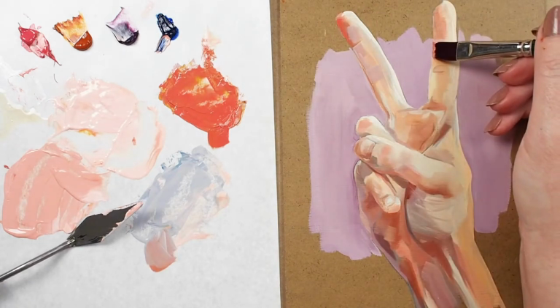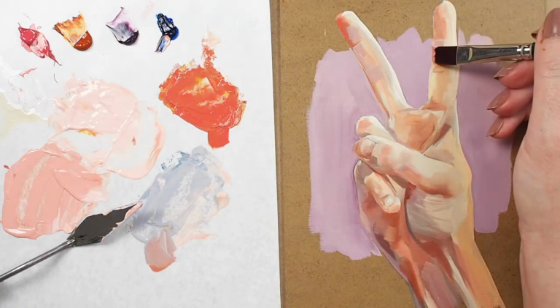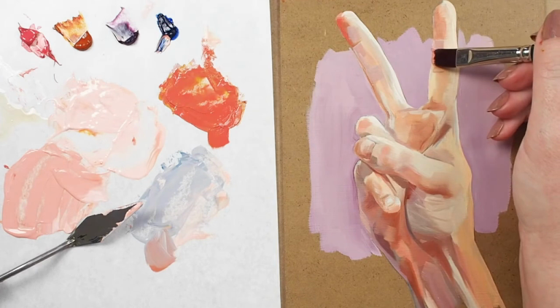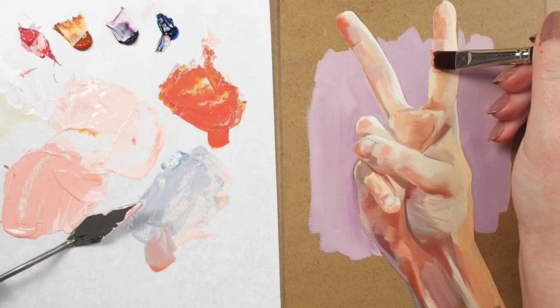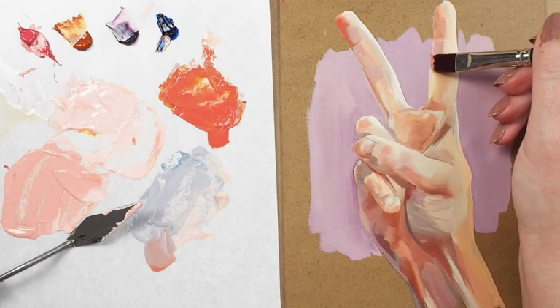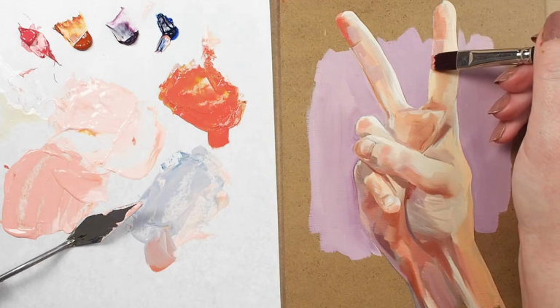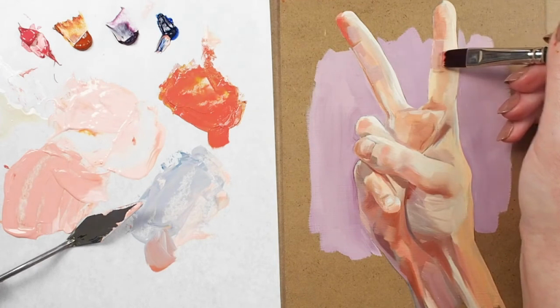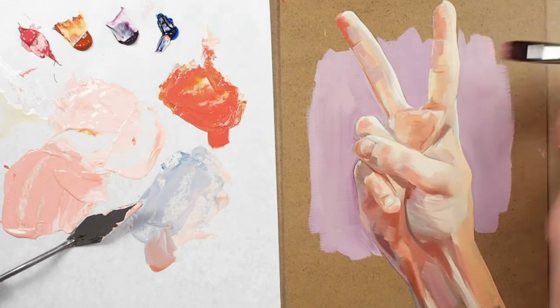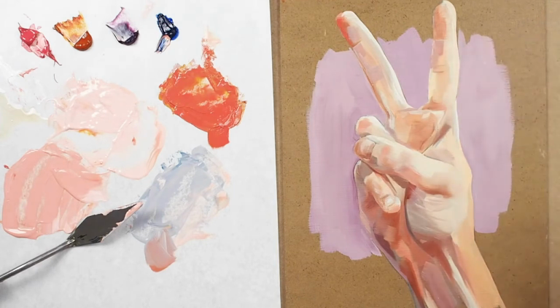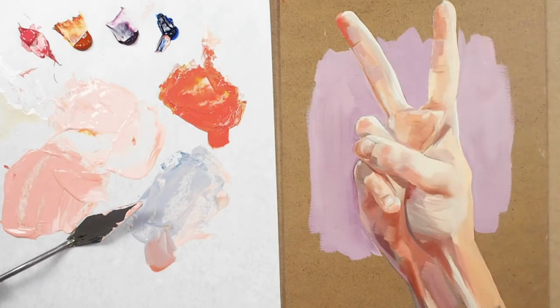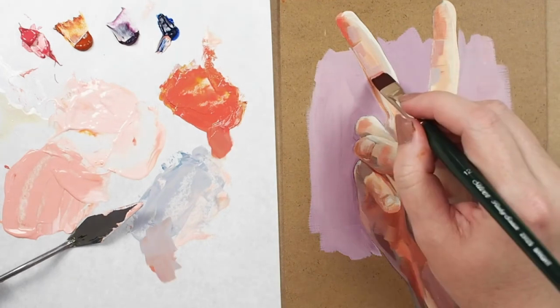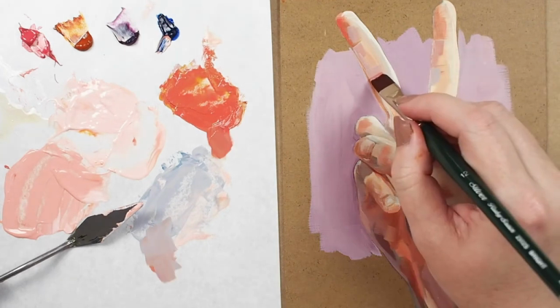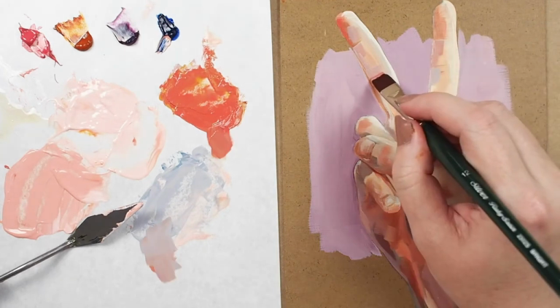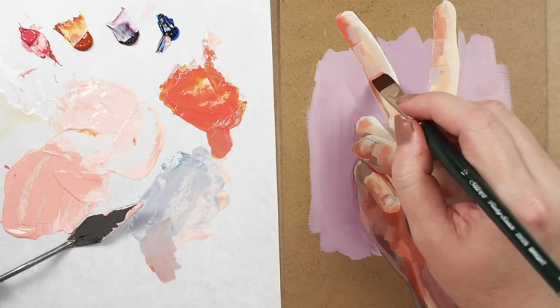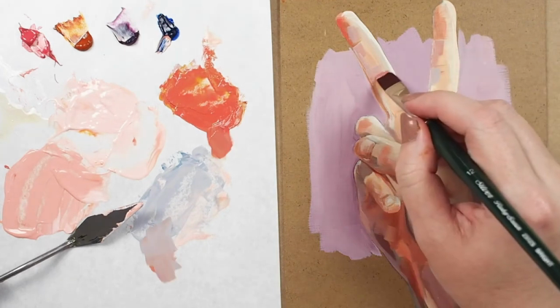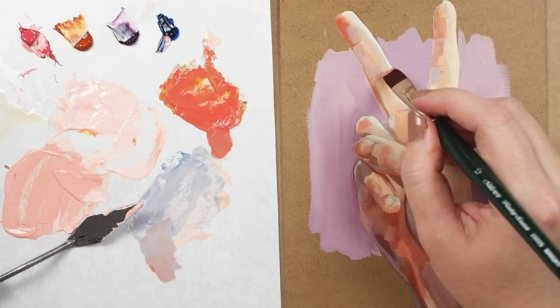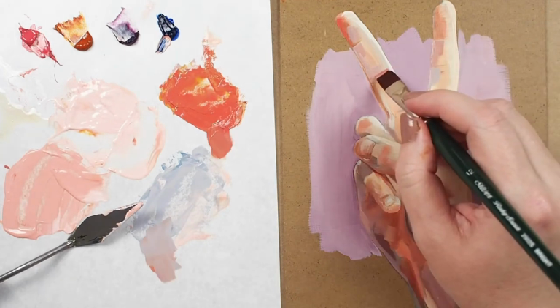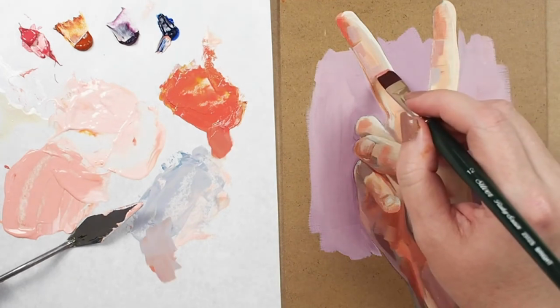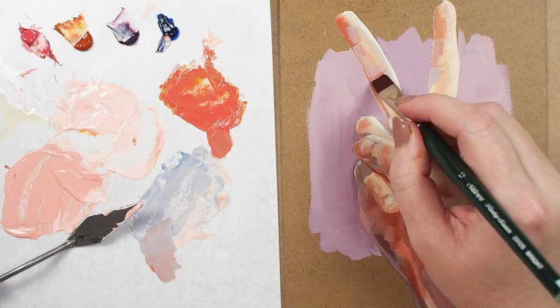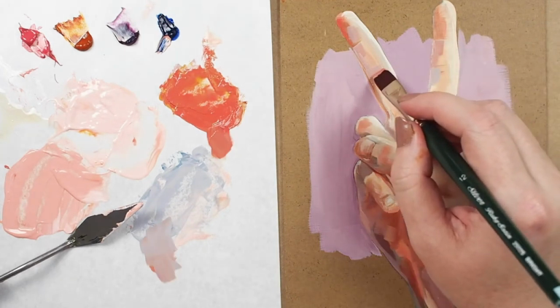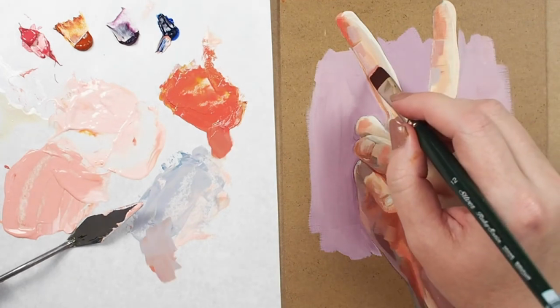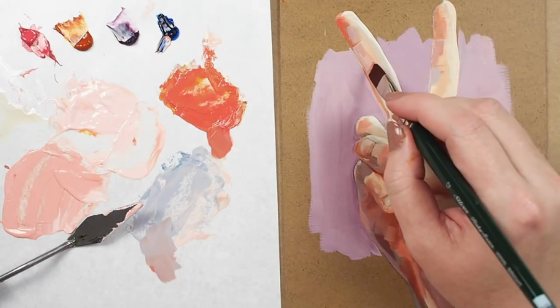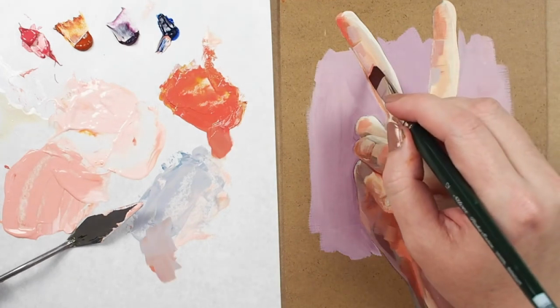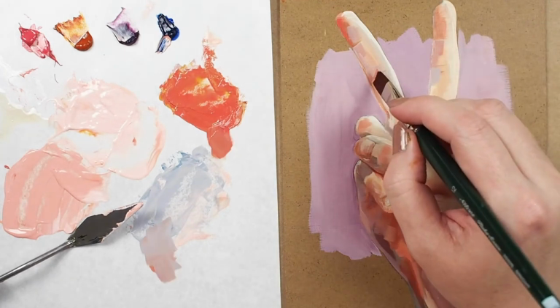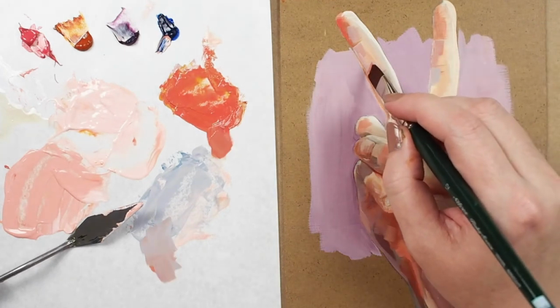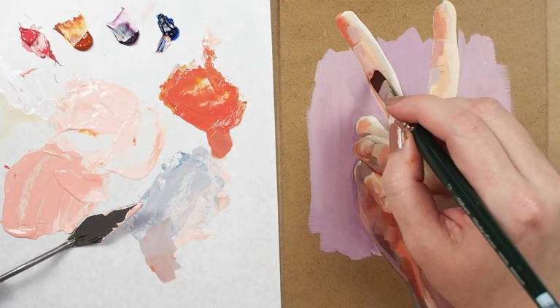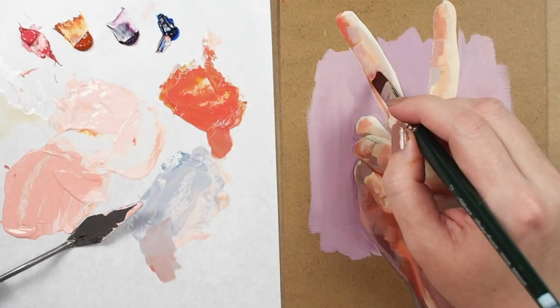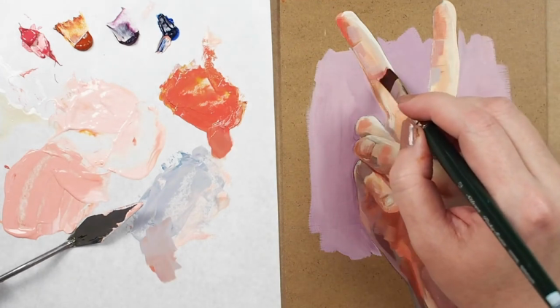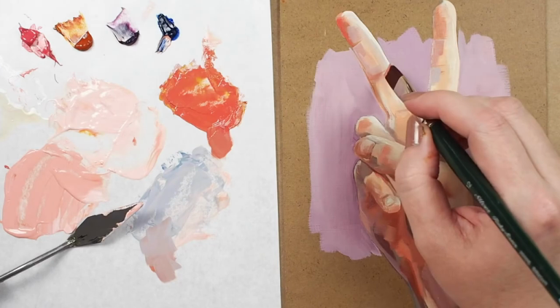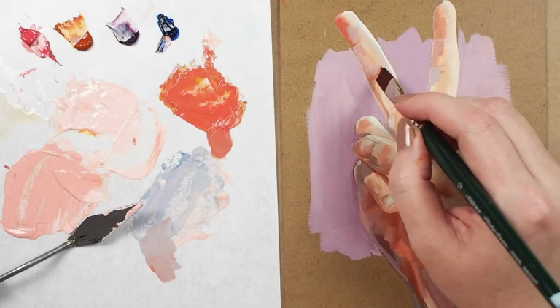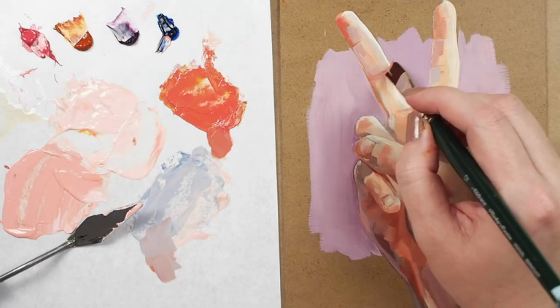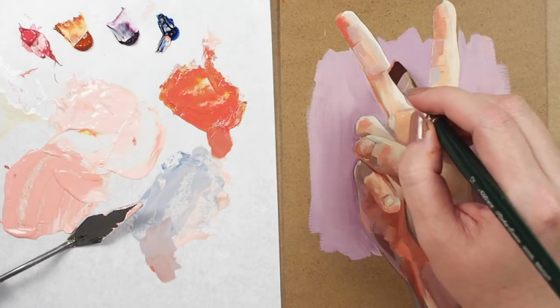If you're going to clean your oil brushes with a solvent, be sure to use an odorless turpentine to prolong the life of your brush.